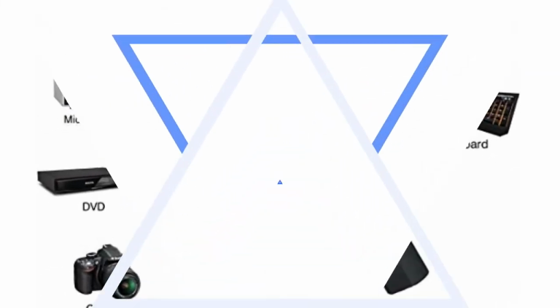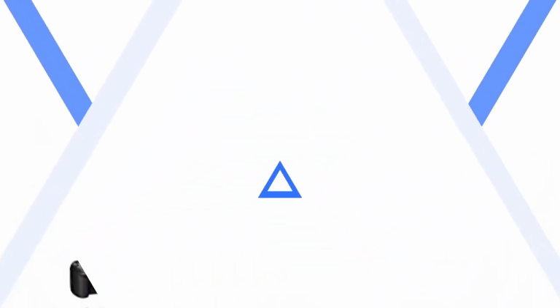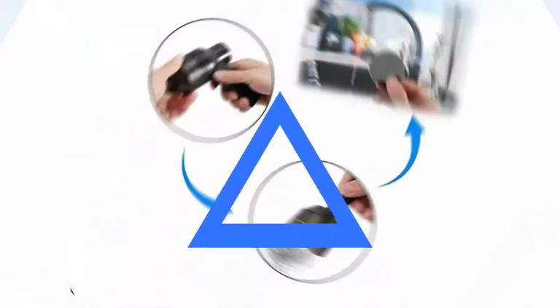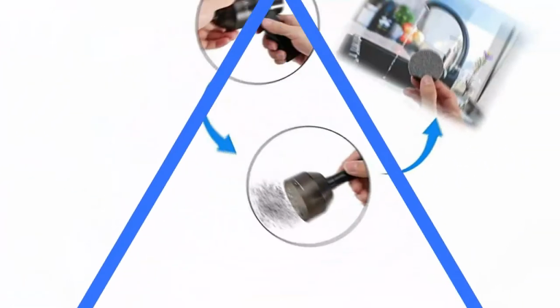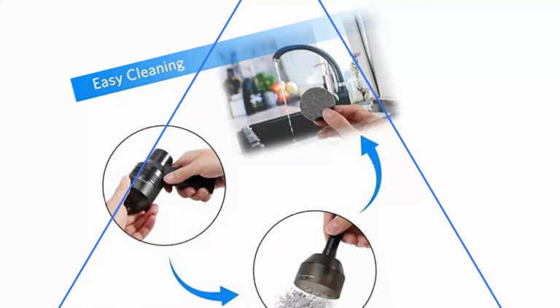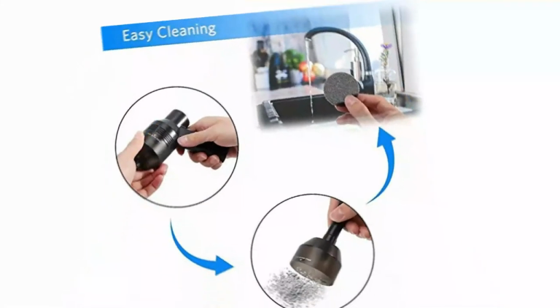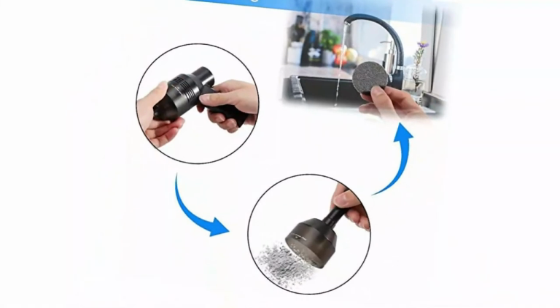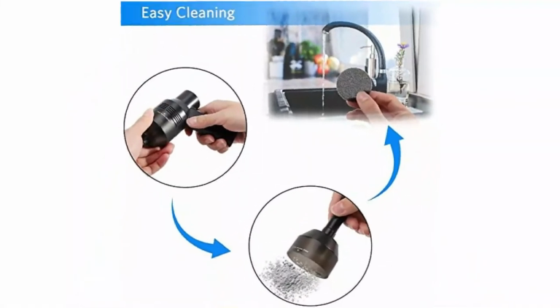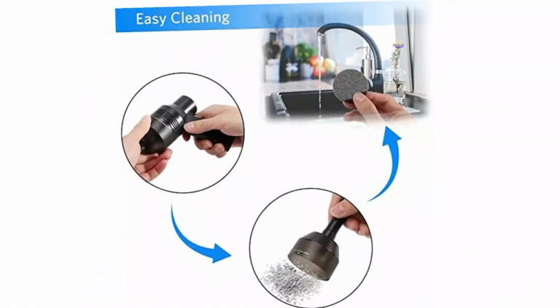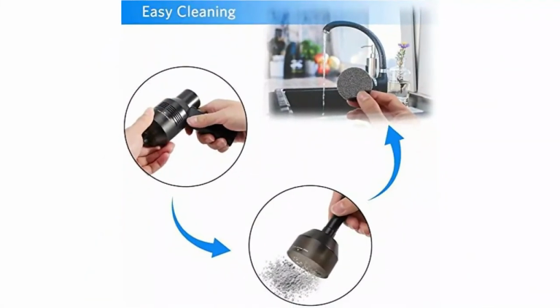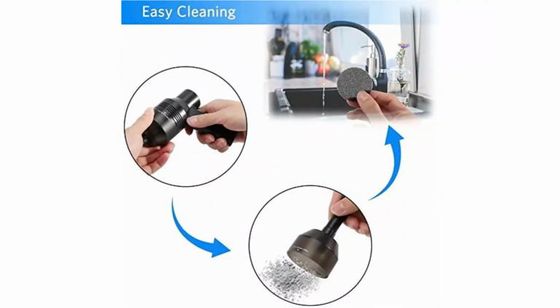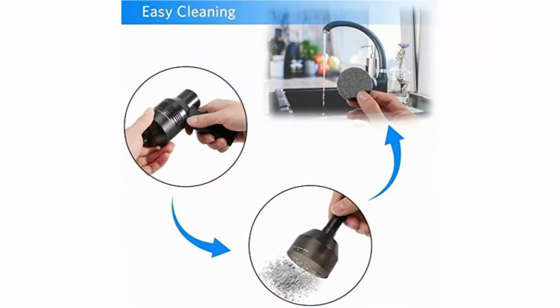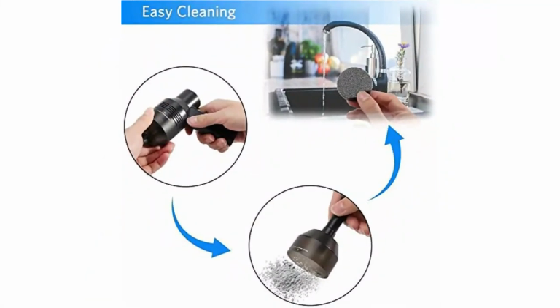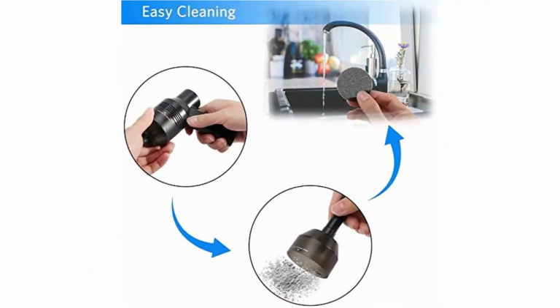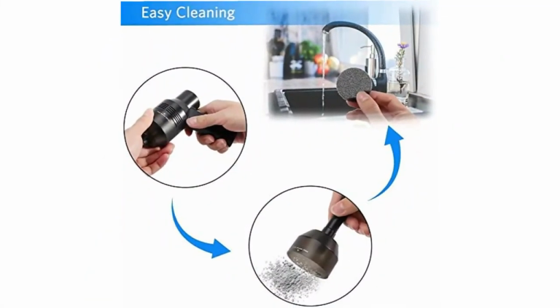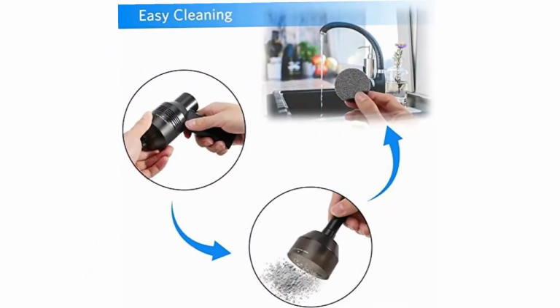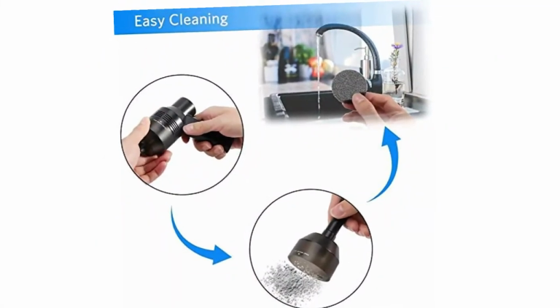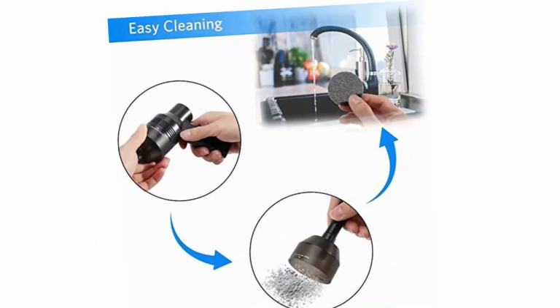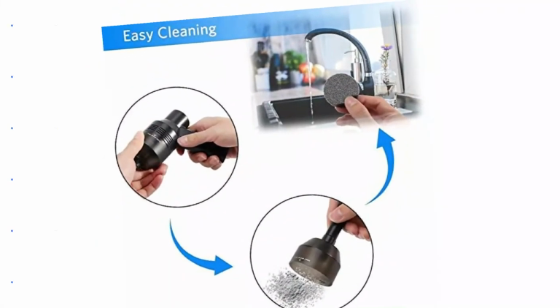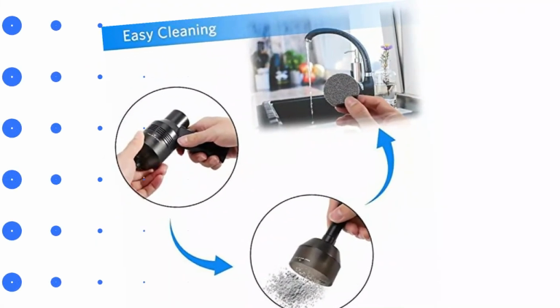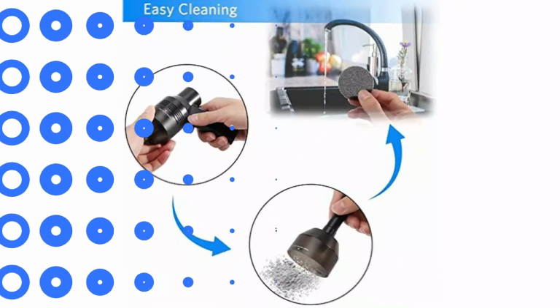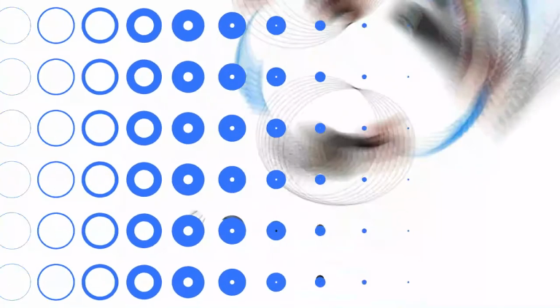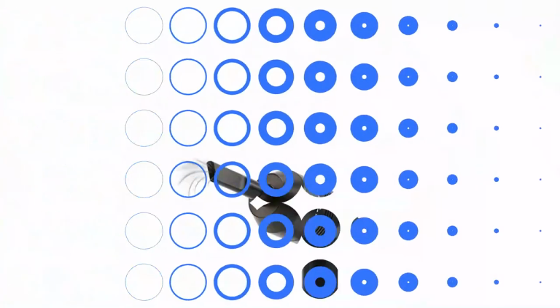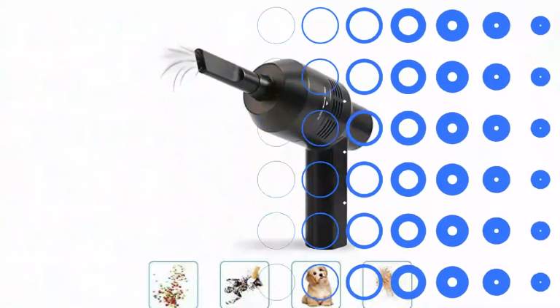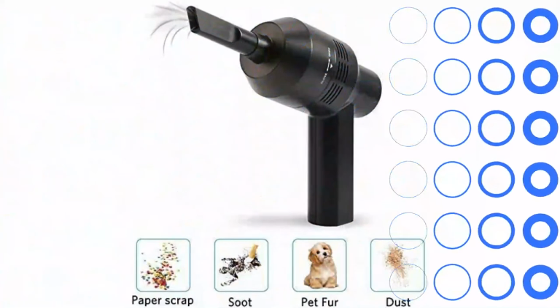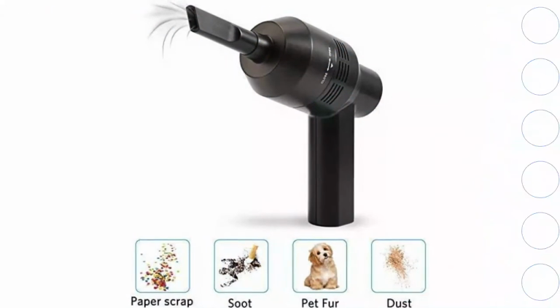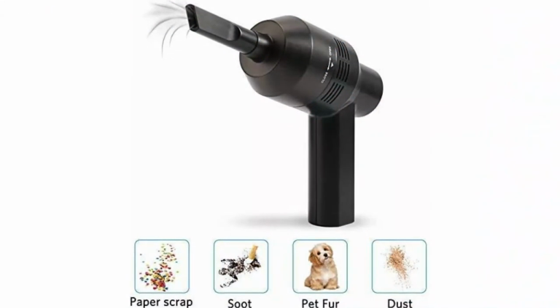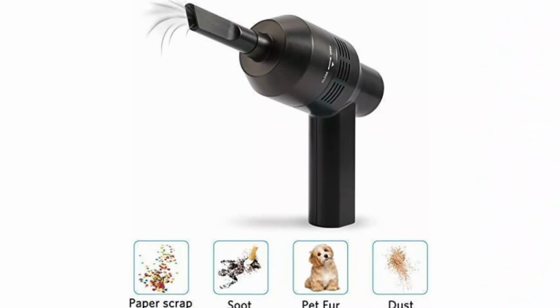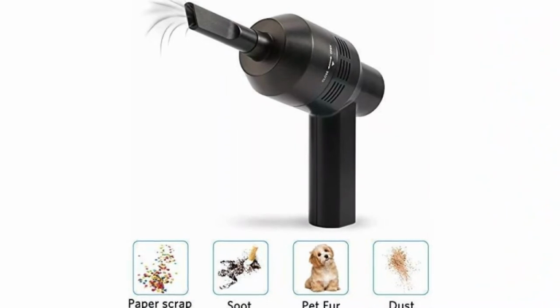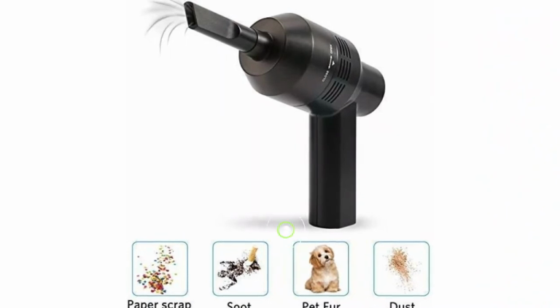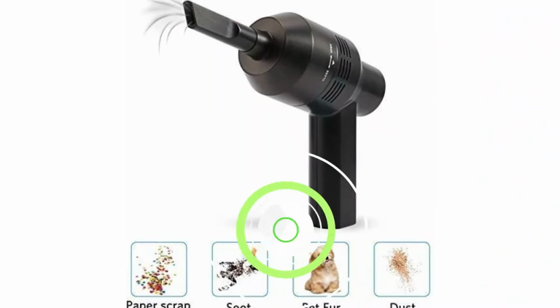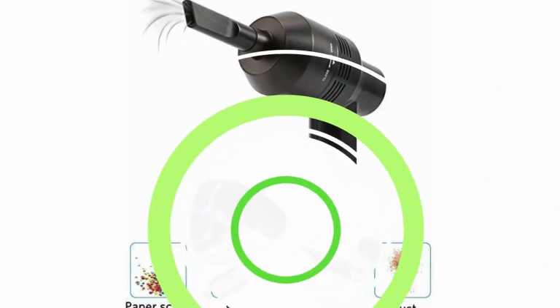Pros: compact and lightweight, multifunctional nozzles, washable ELV filtration system, made of high-quality ABS. Cons: may take hours to charge.